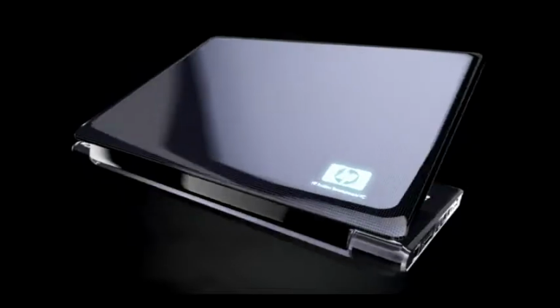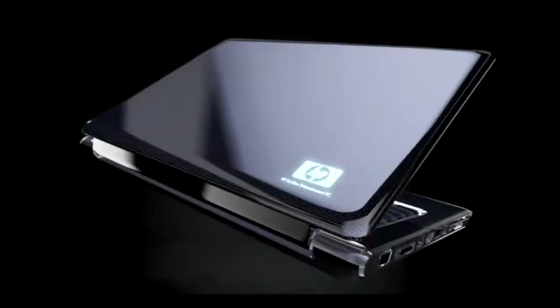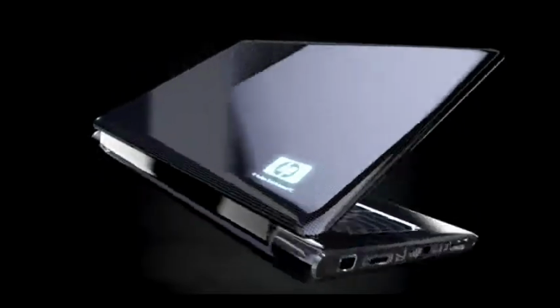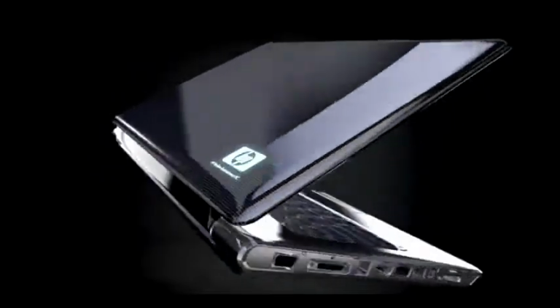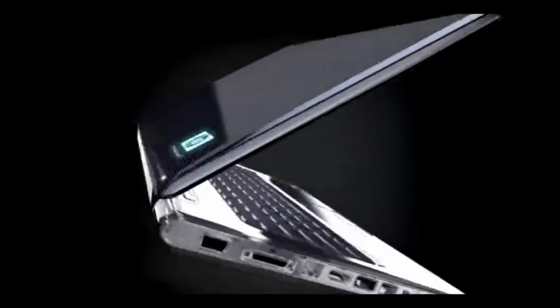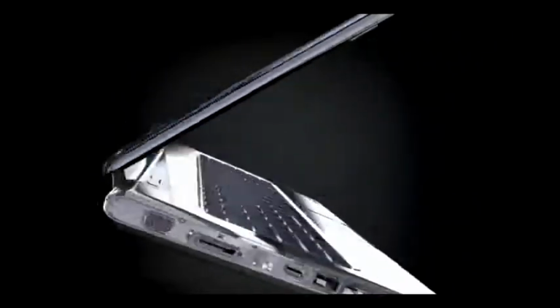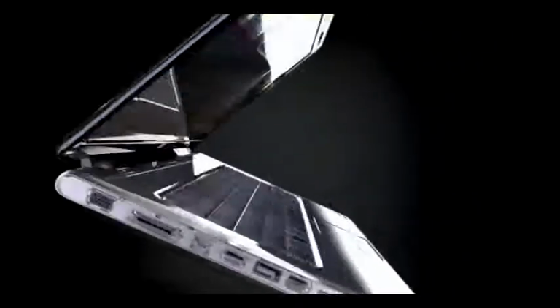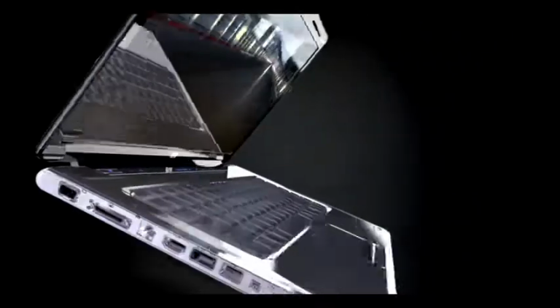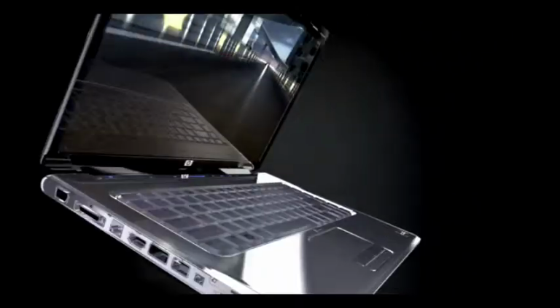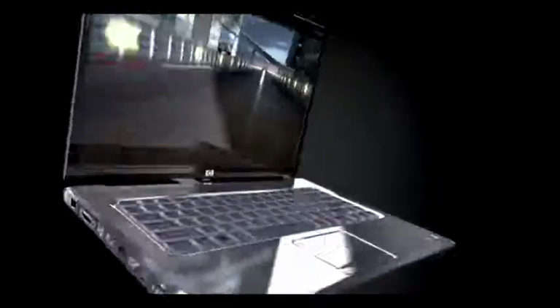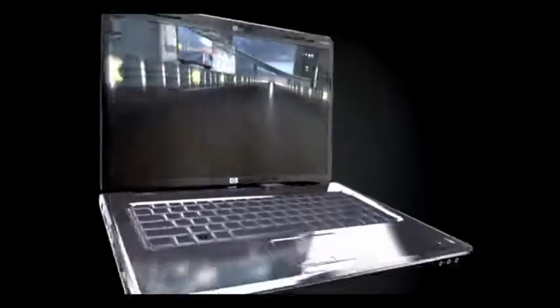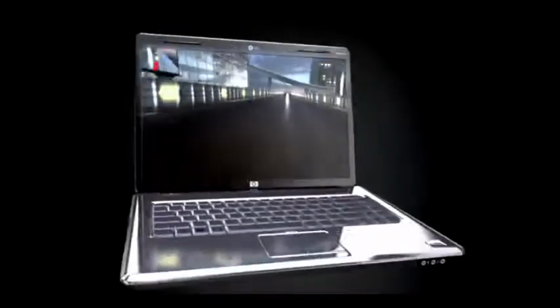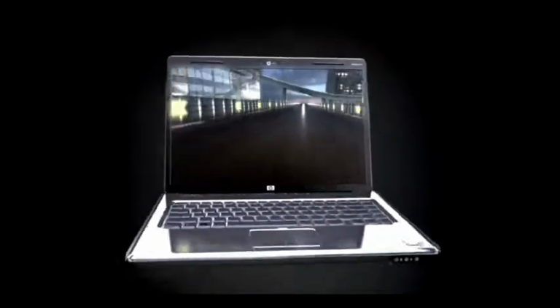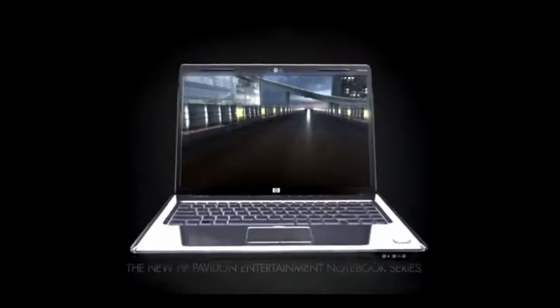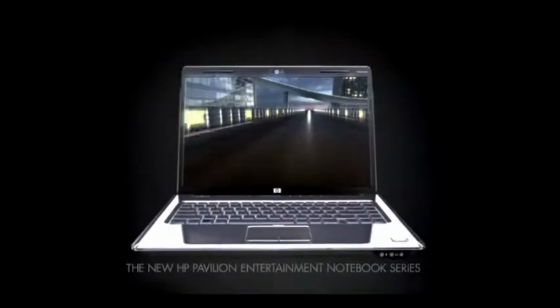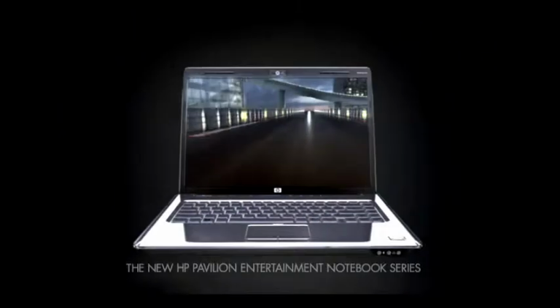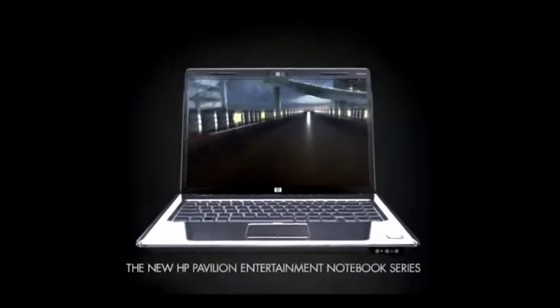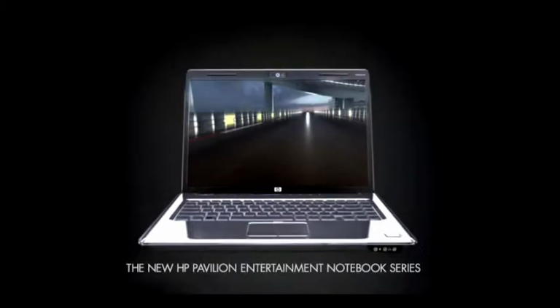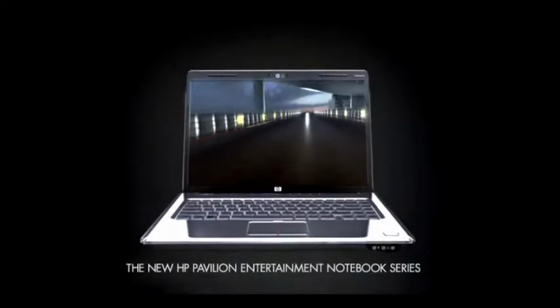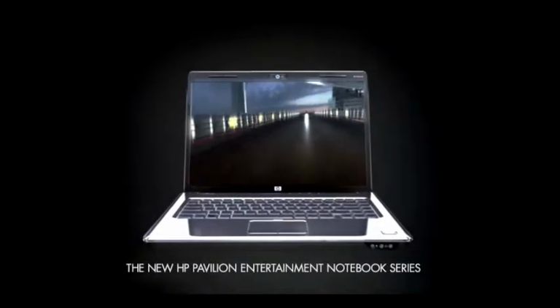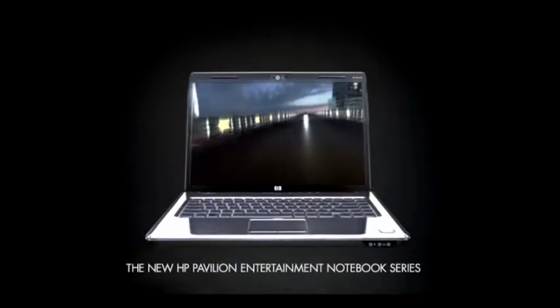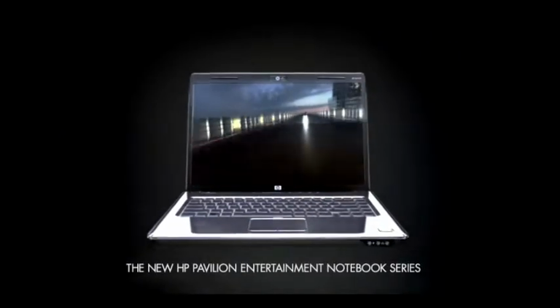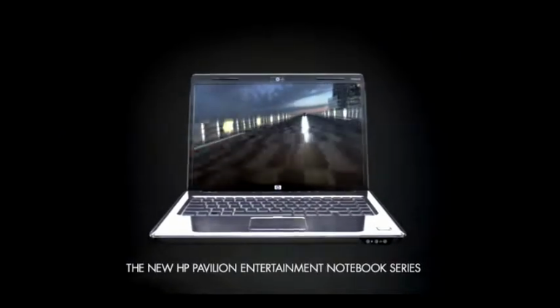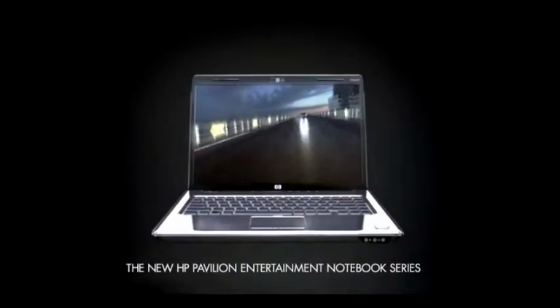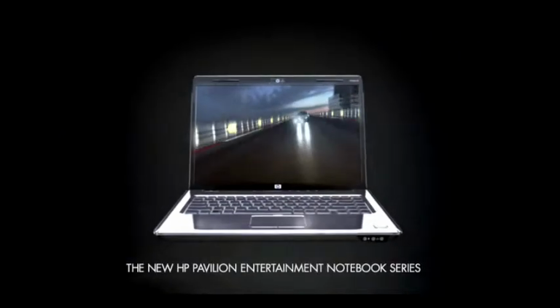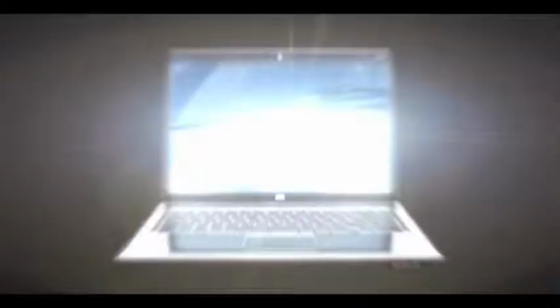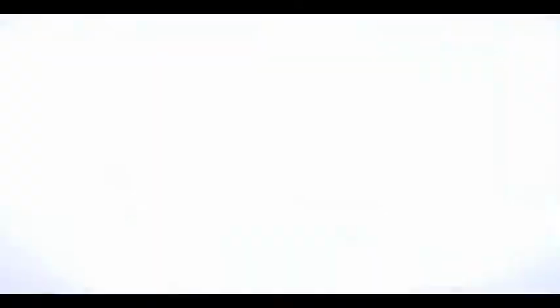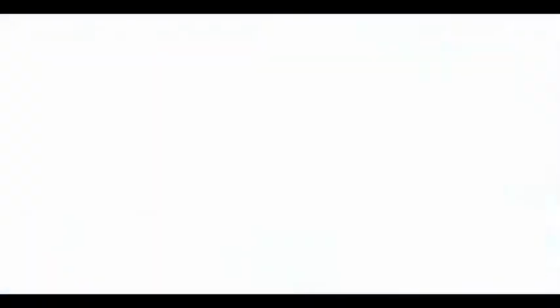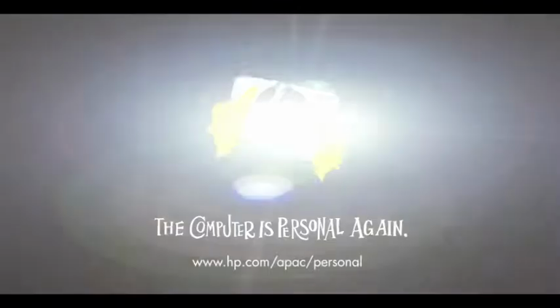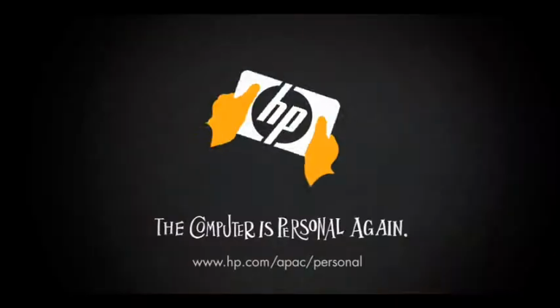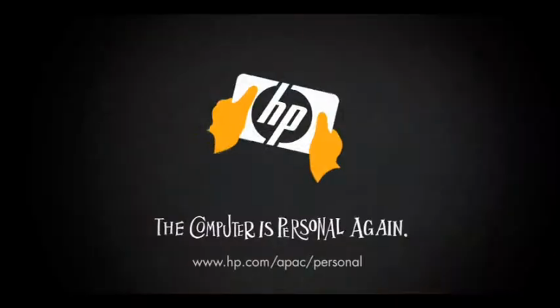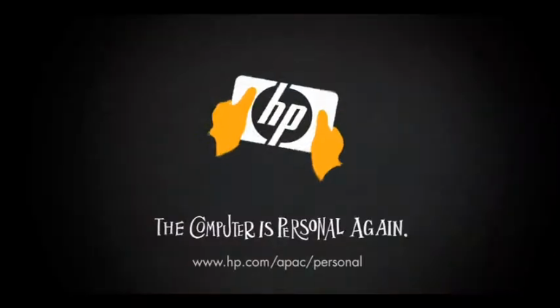HP Pavilion DB5 Entertainment Notebook PC with Intel Sentry Note 2 processor technology. HP.